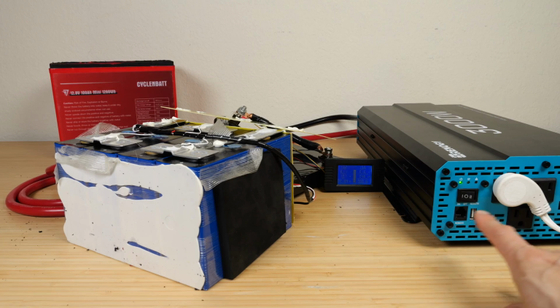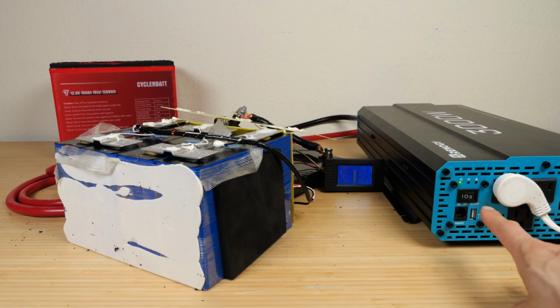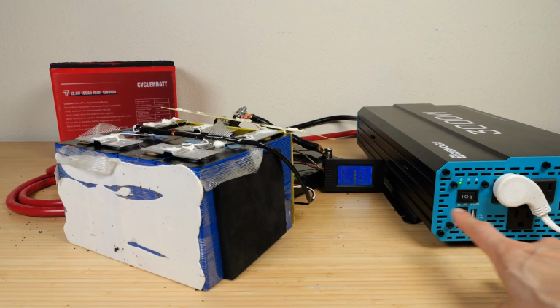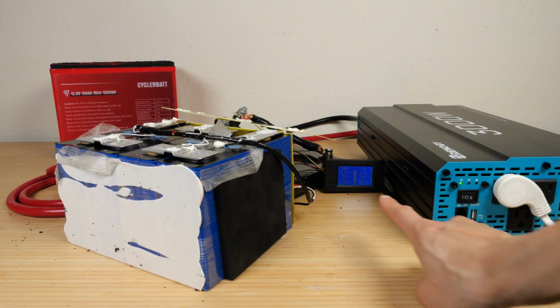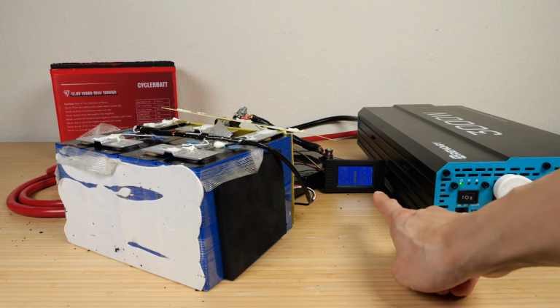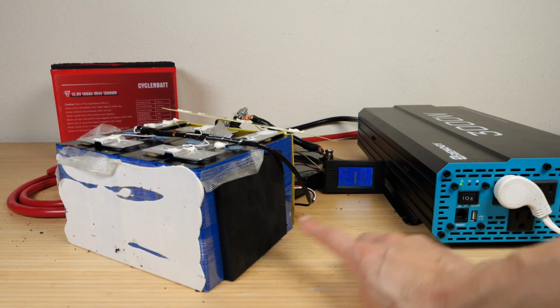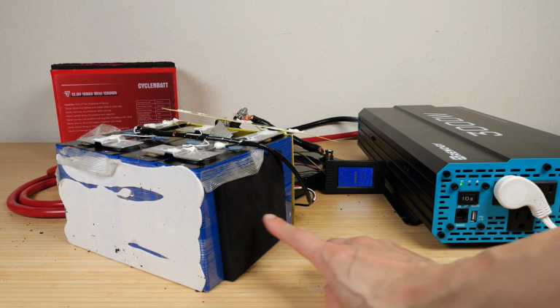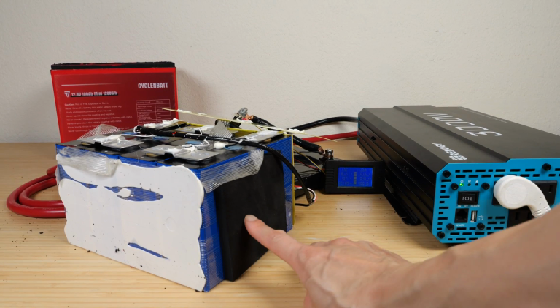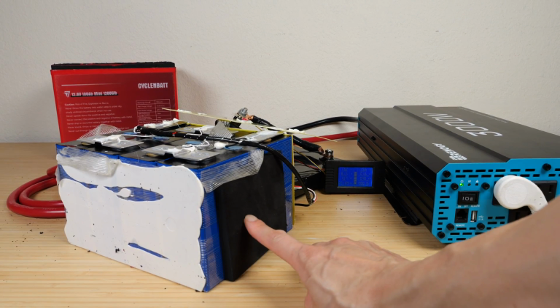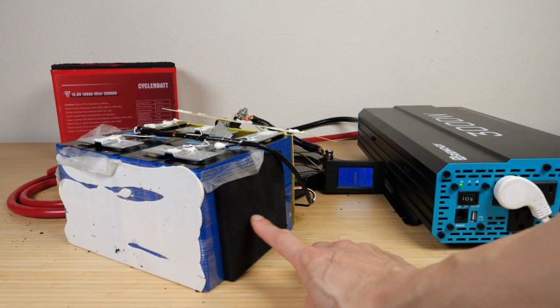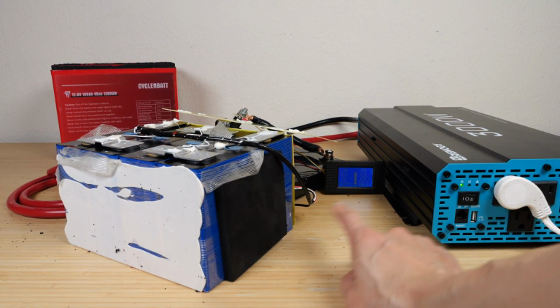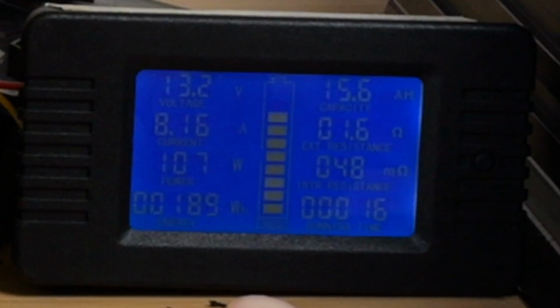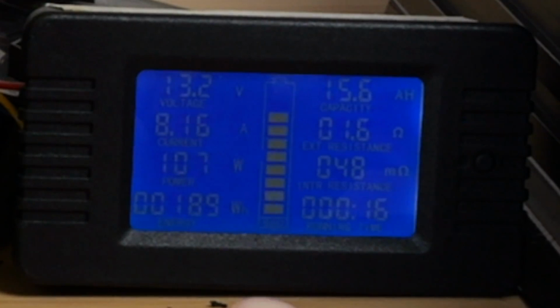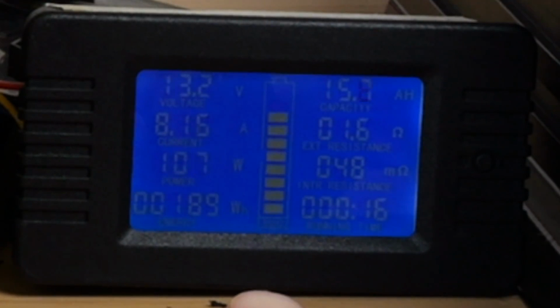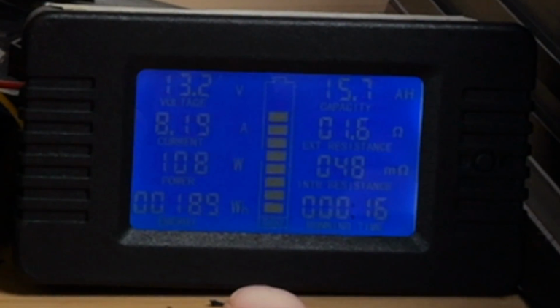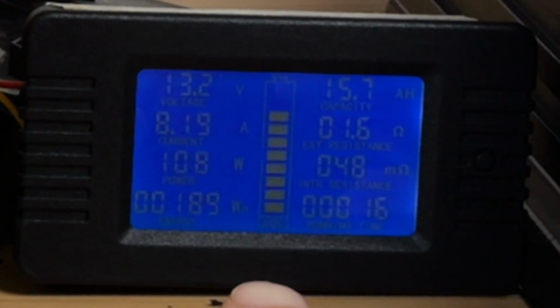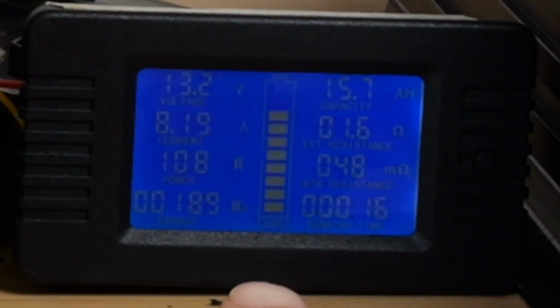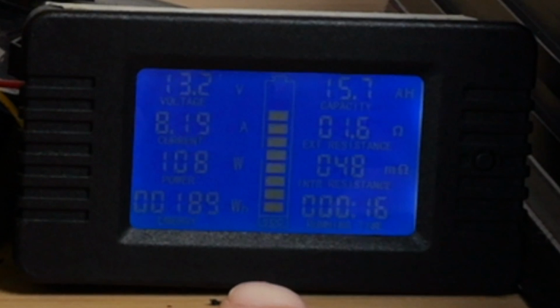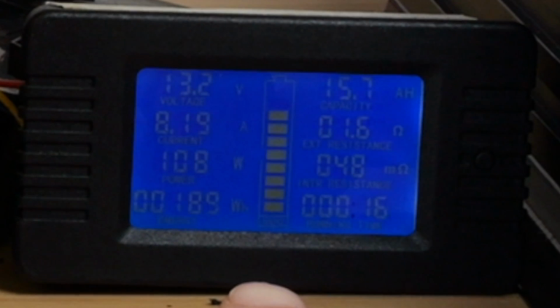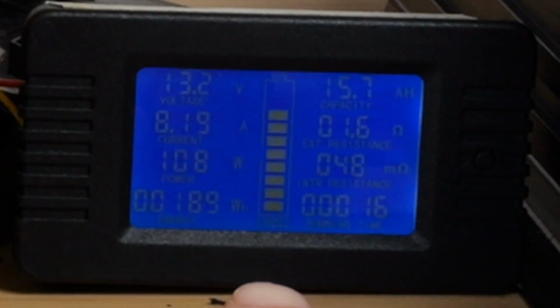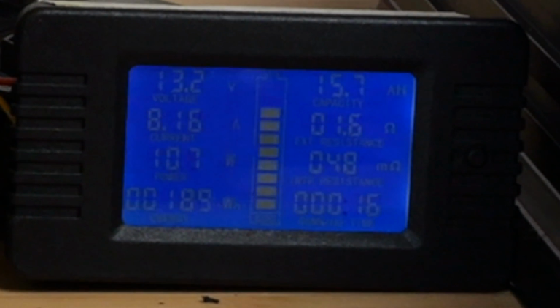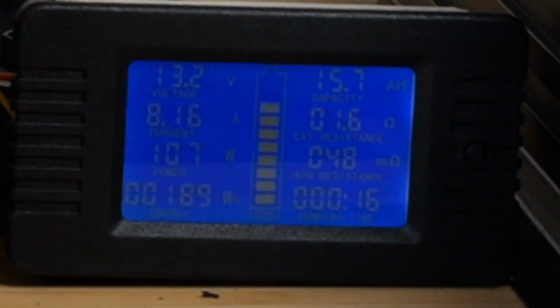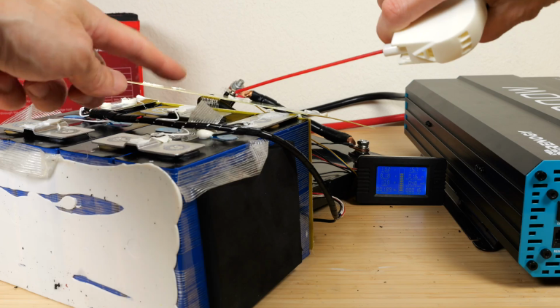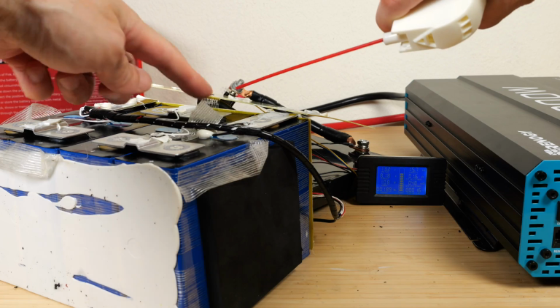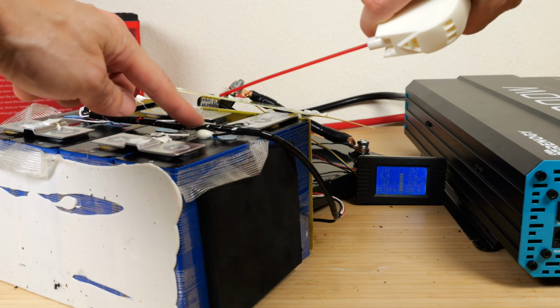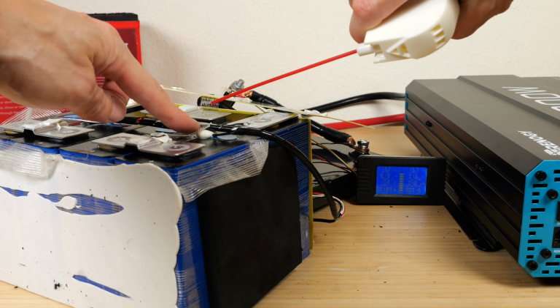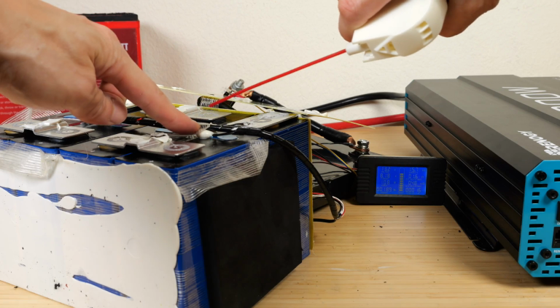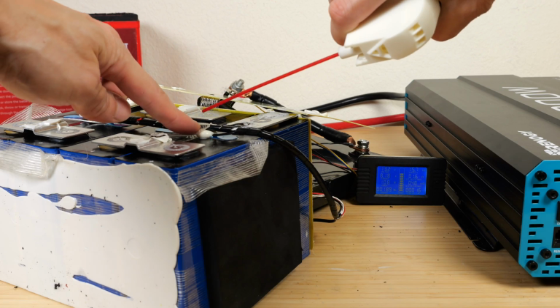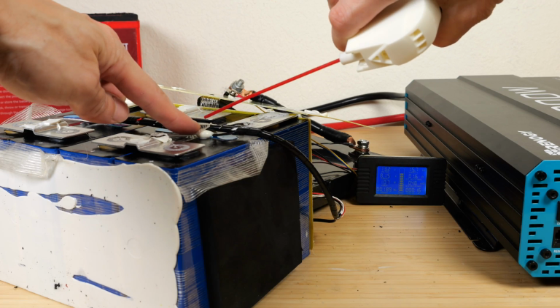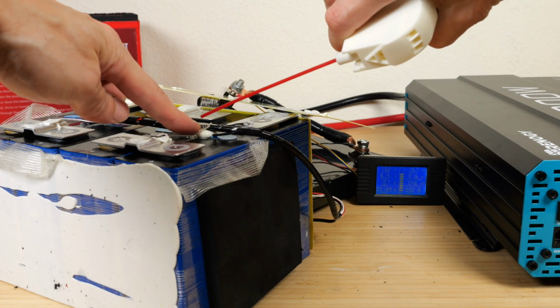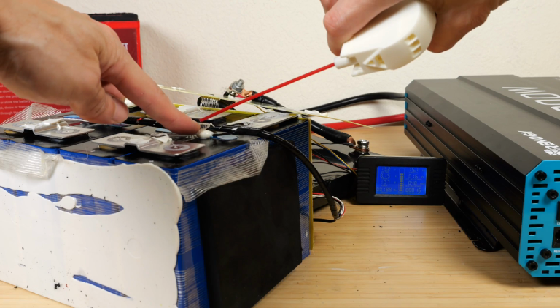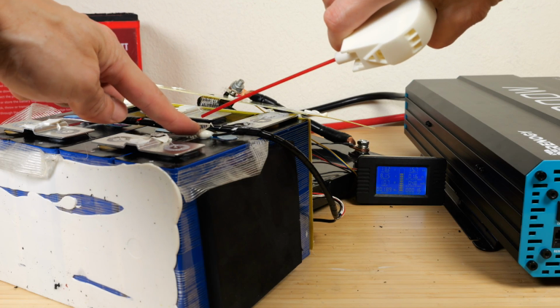My lights right now are powered off of this battery — it's drawing 107 watts right now. The temperature sensor is right here. Let's cool it down.